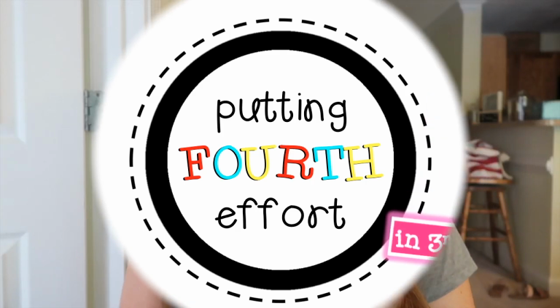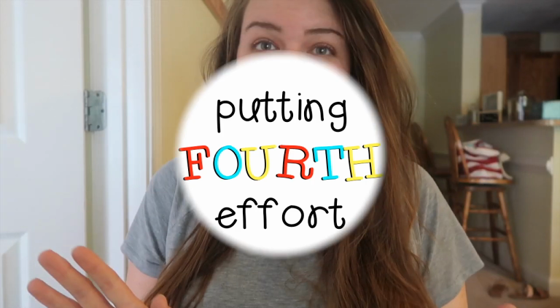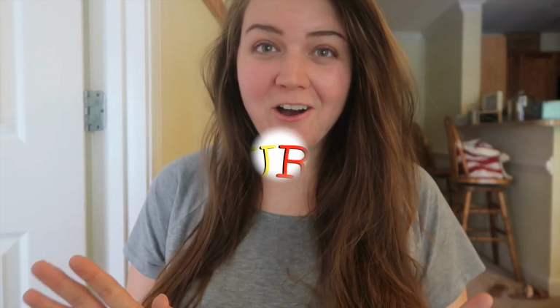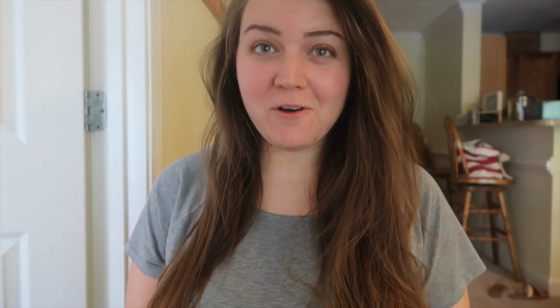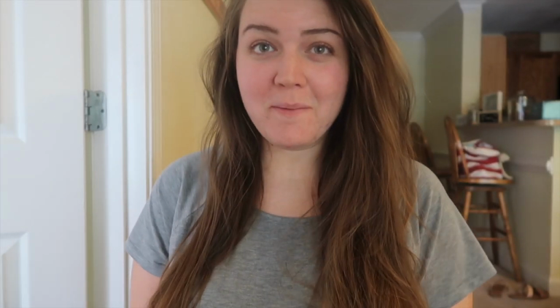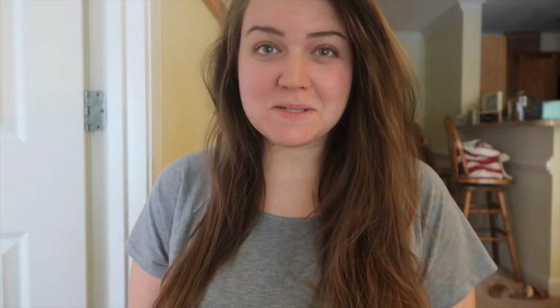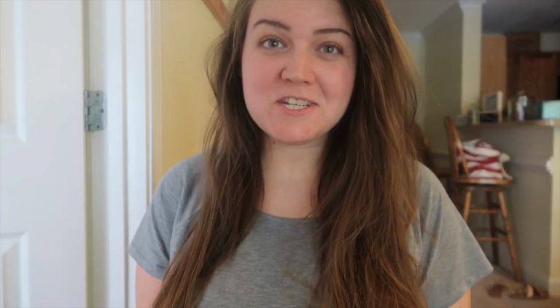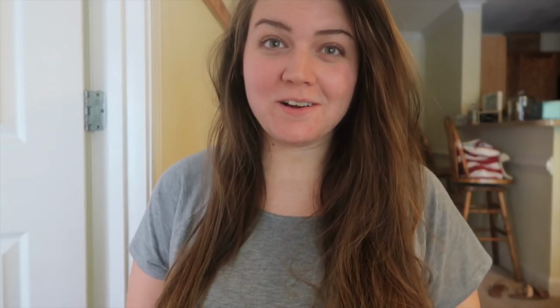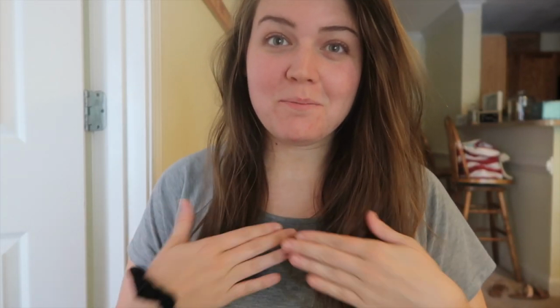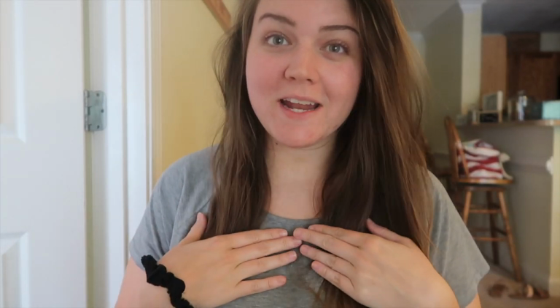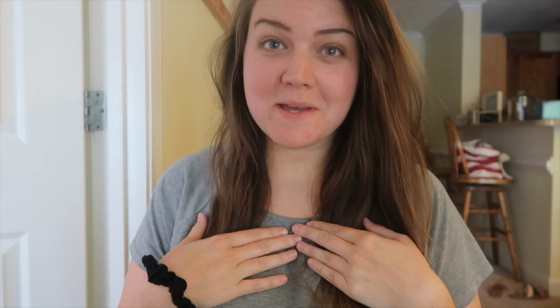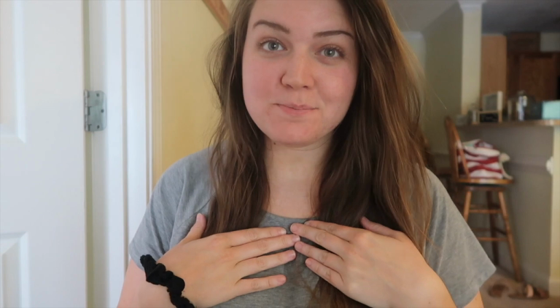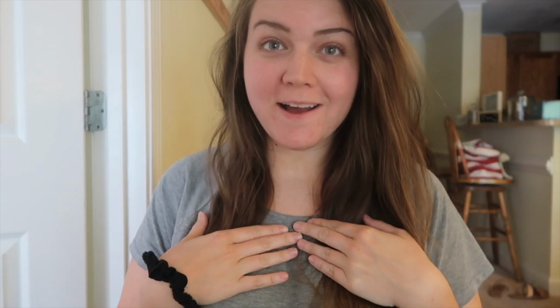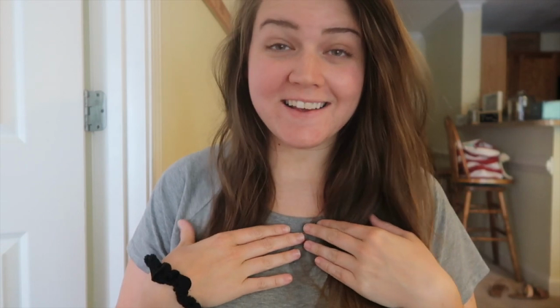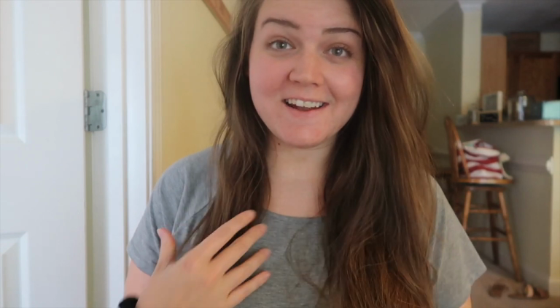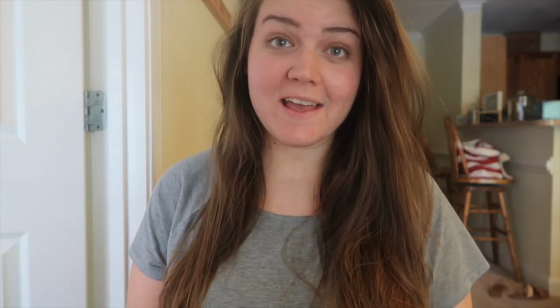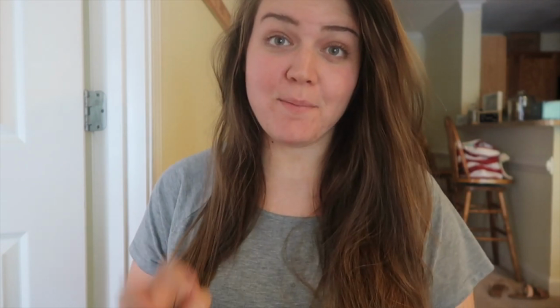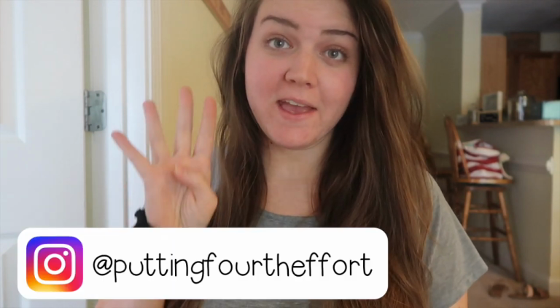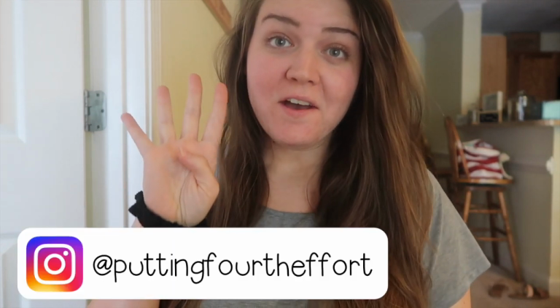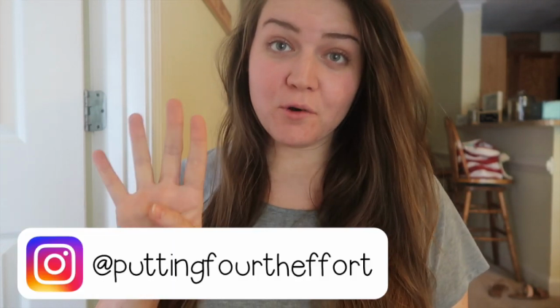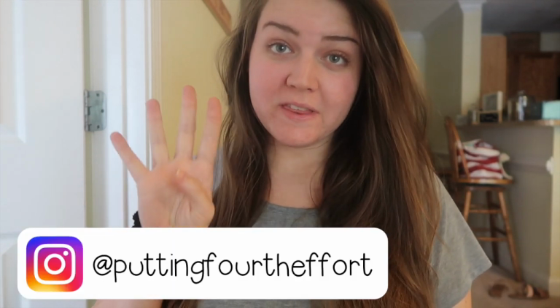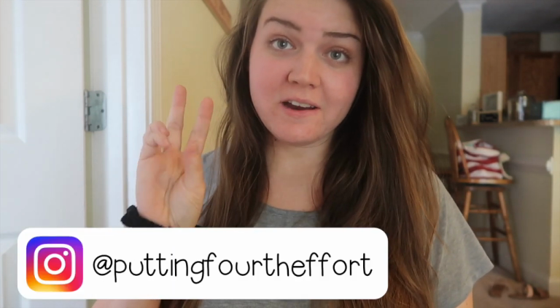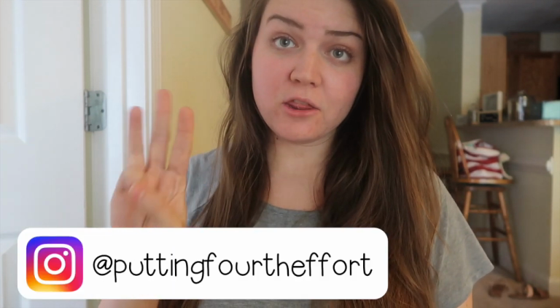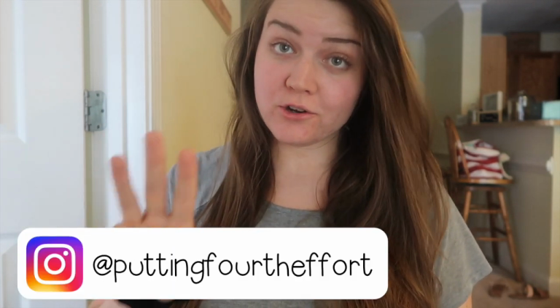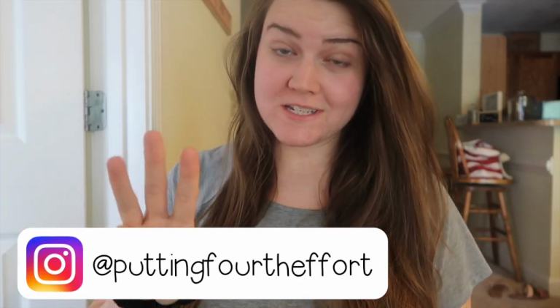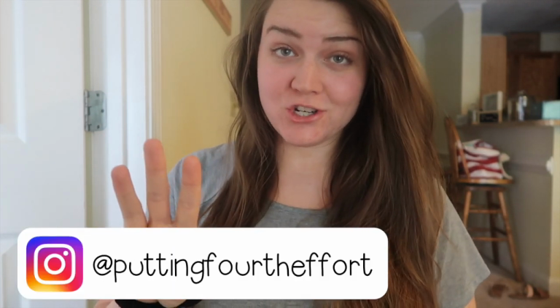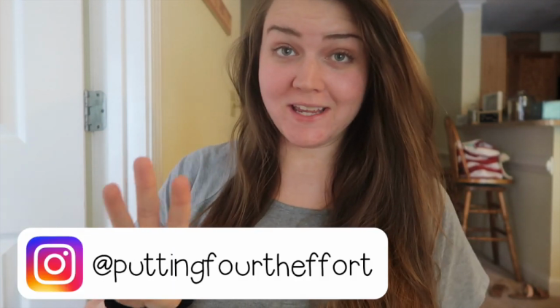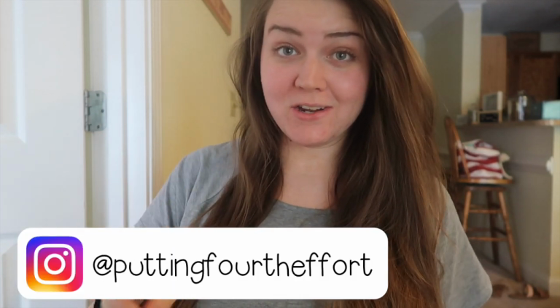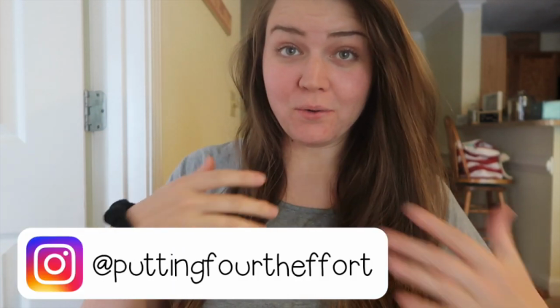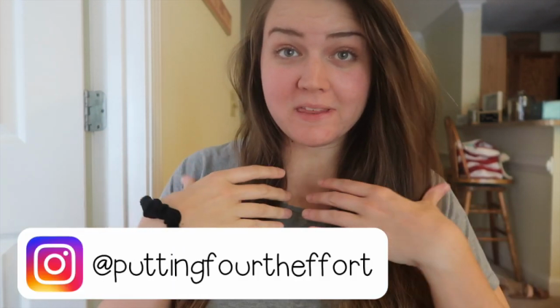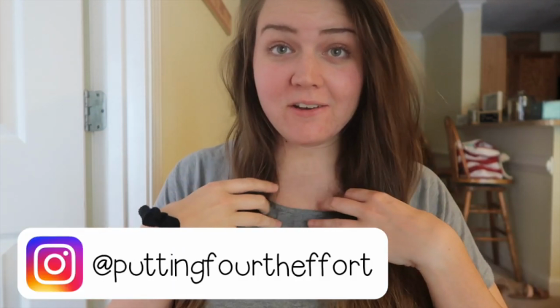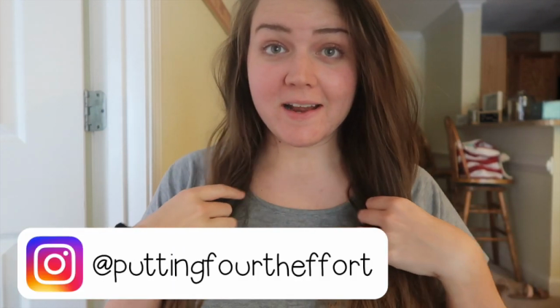Hey y'all, welcome back to my channel. My name is Brianna and I am a fourth year third grade teacher in North Carolina.